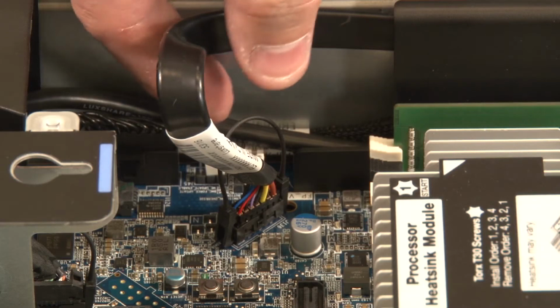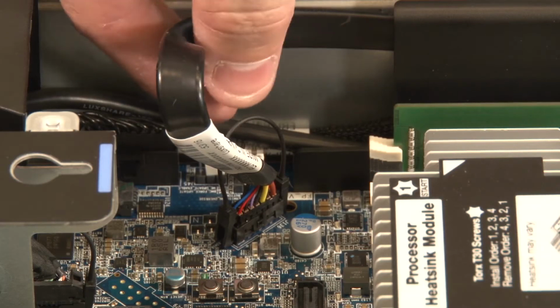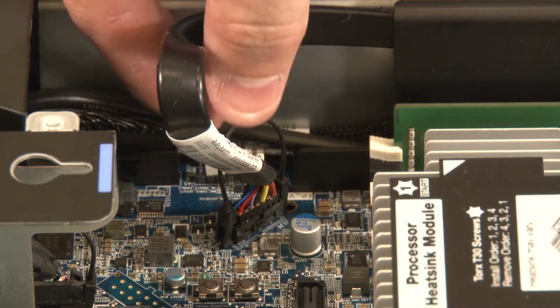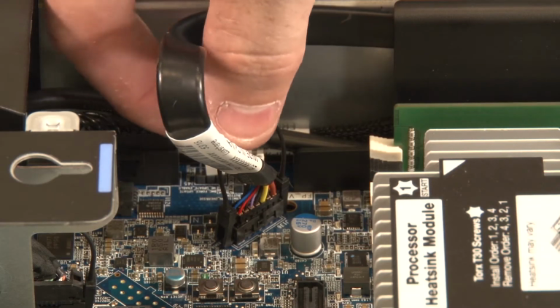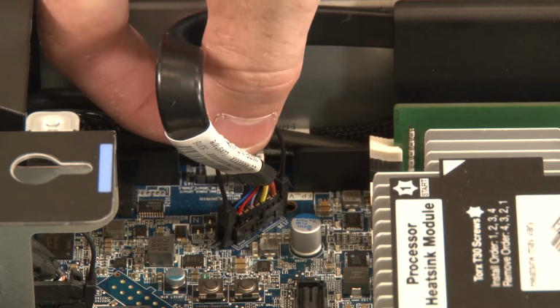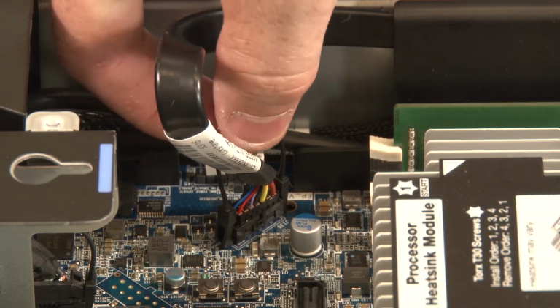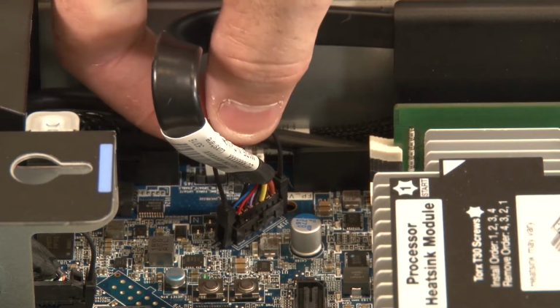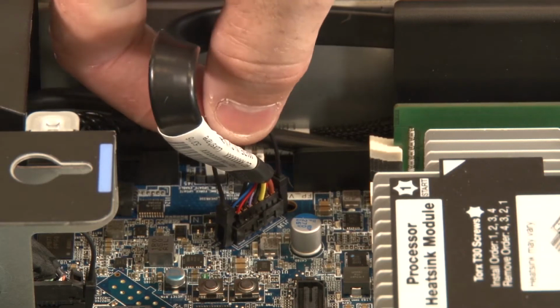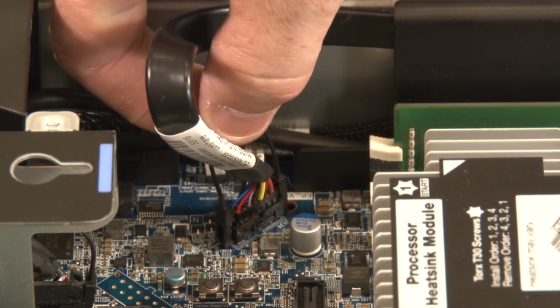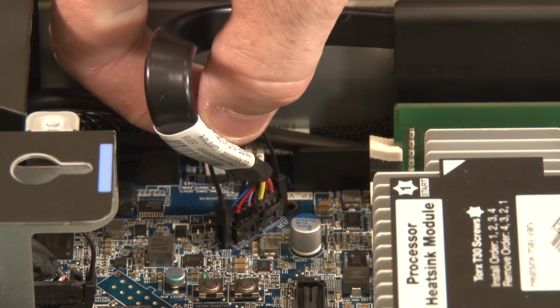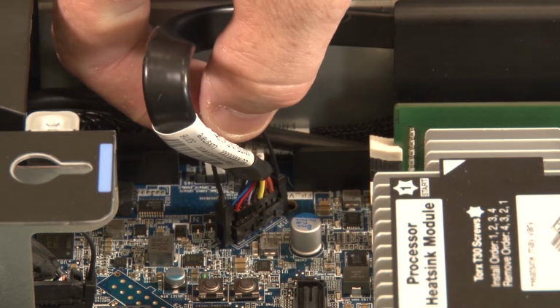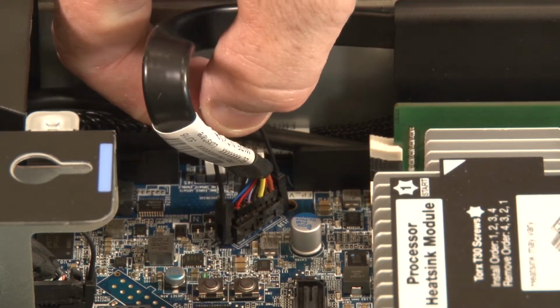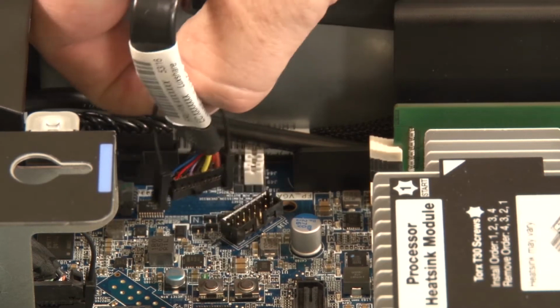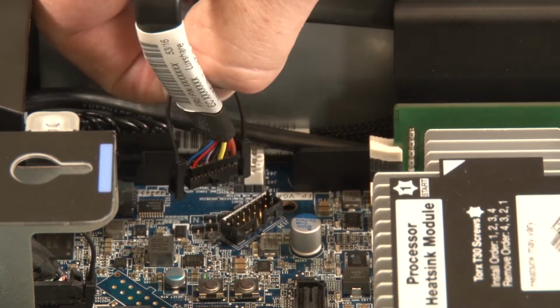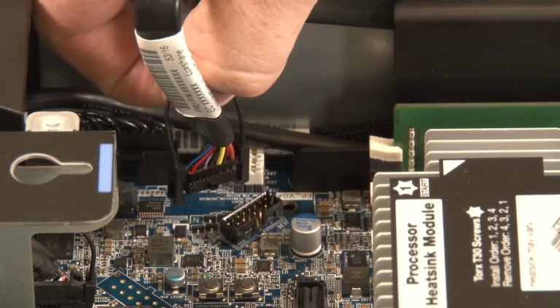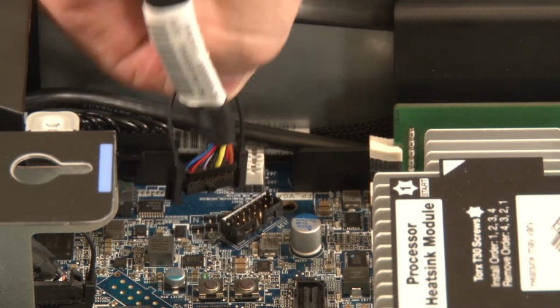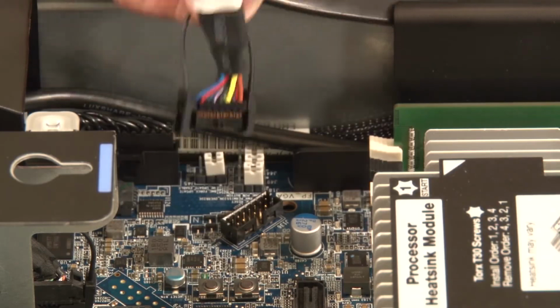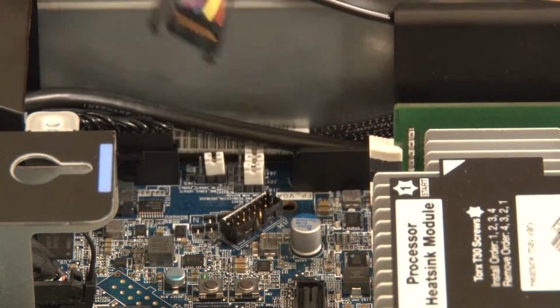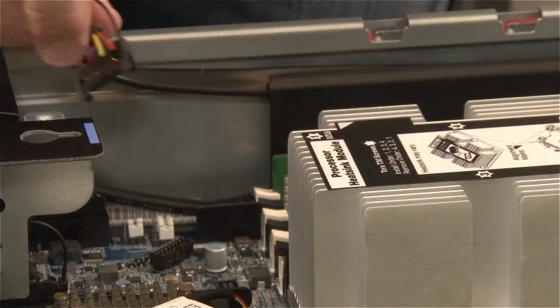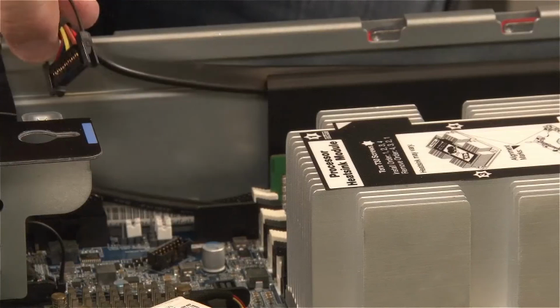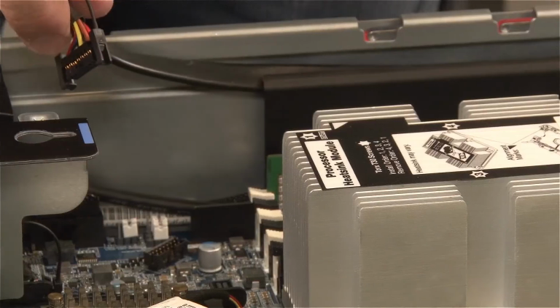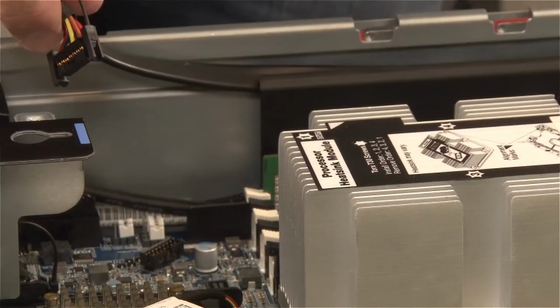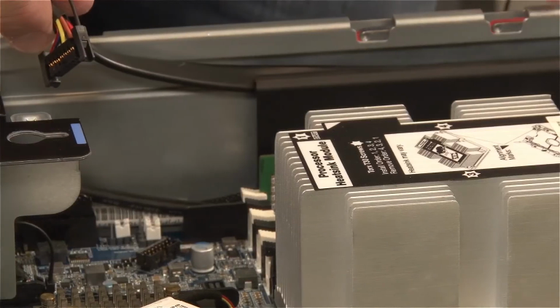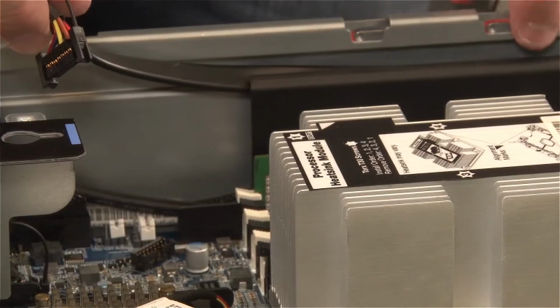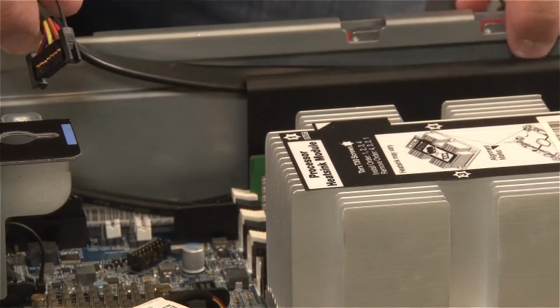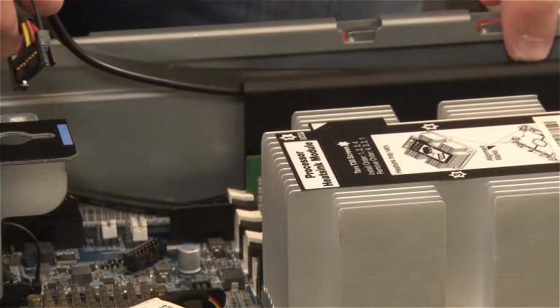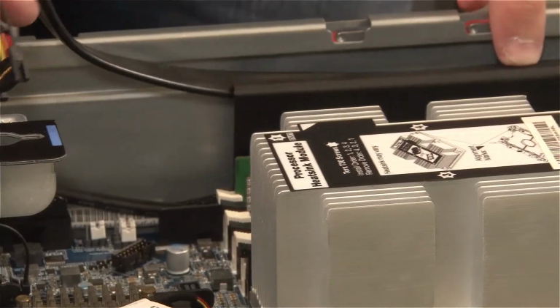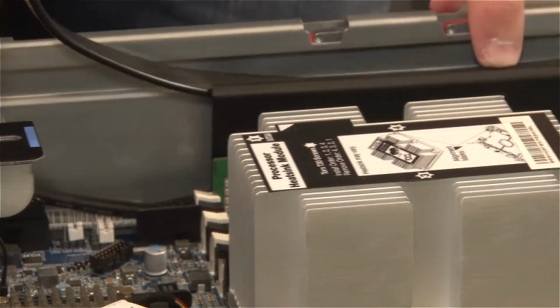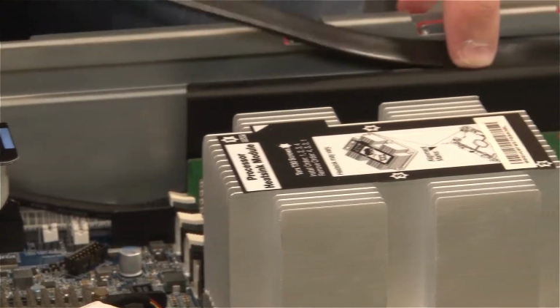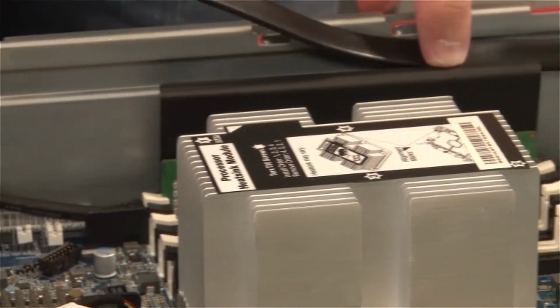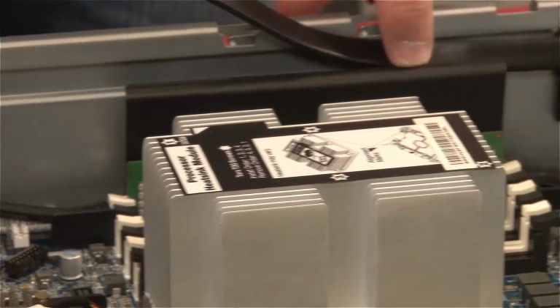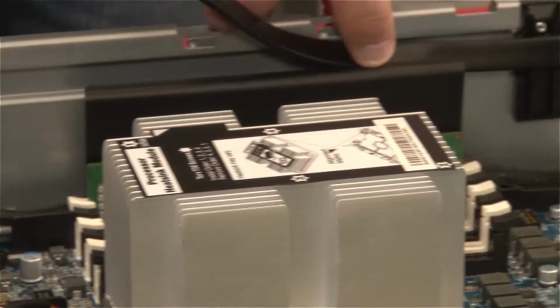Disconnect the VGA cable from the system board. Uninstall the cables from the cable guides.